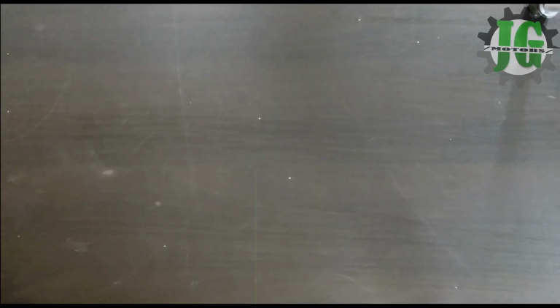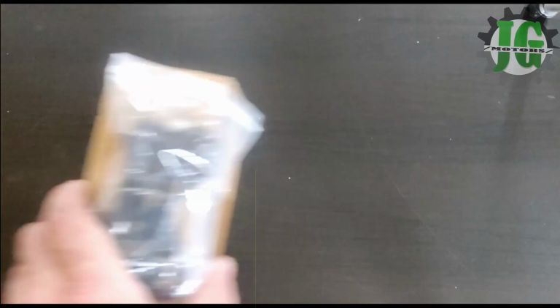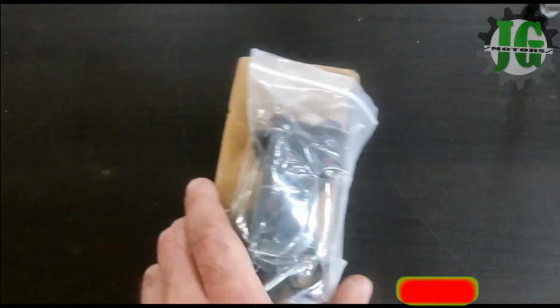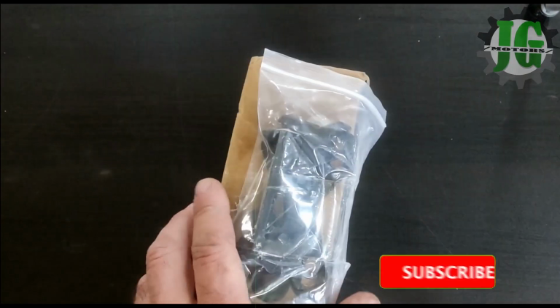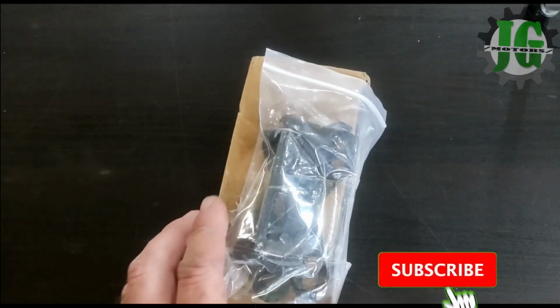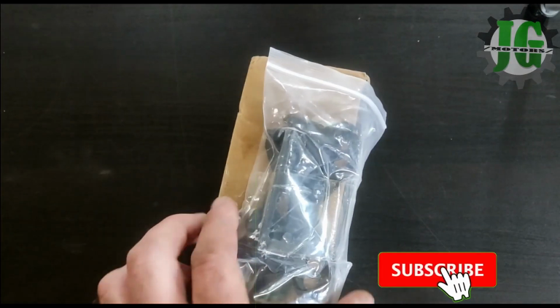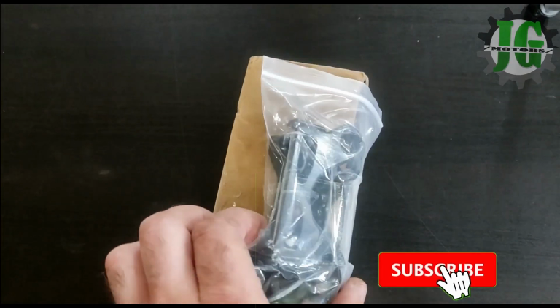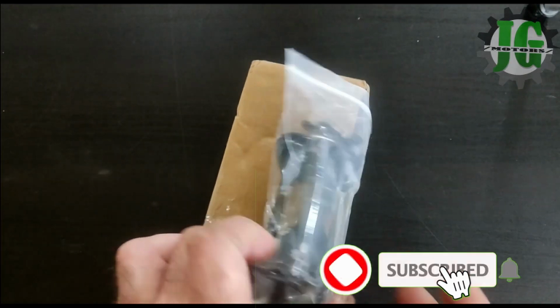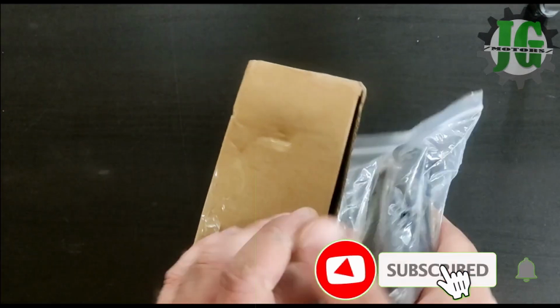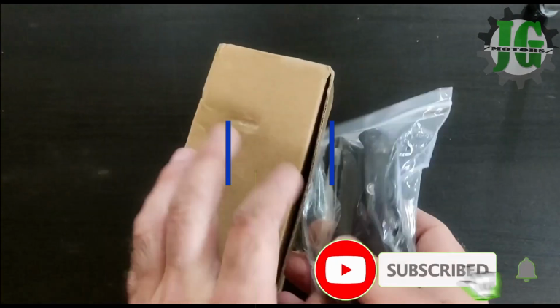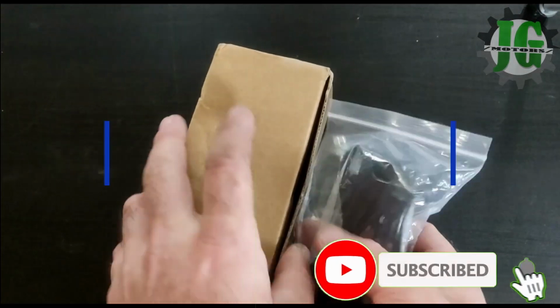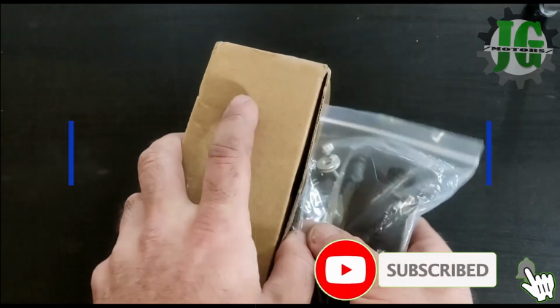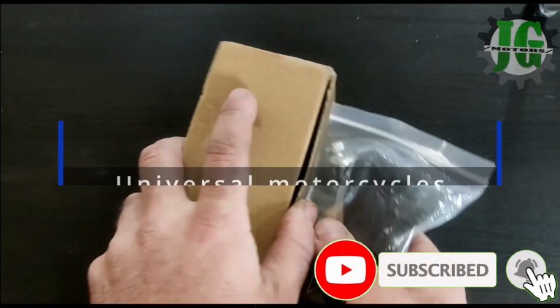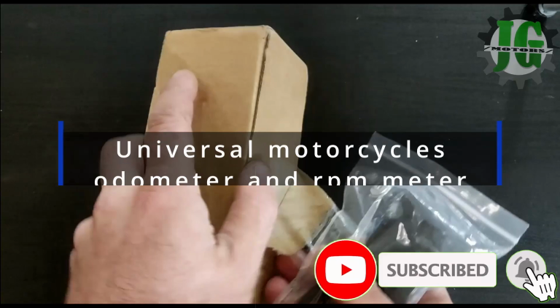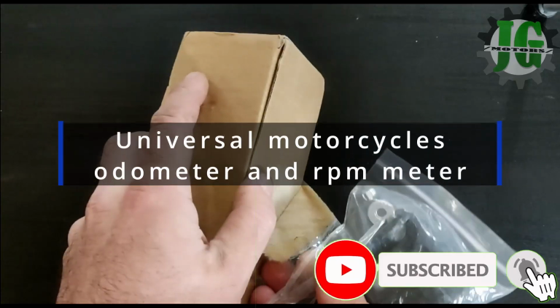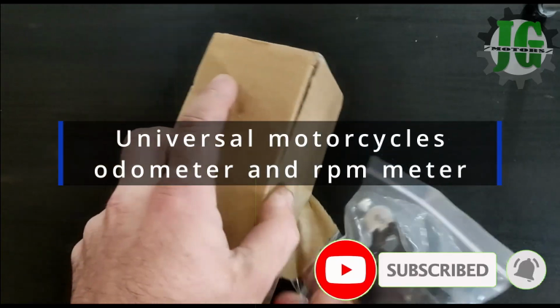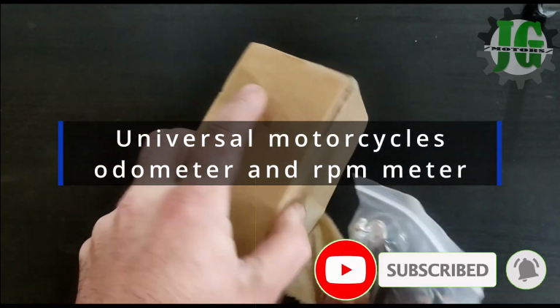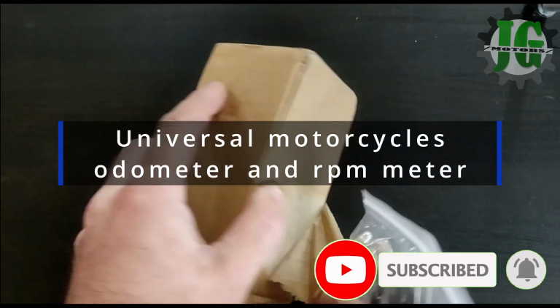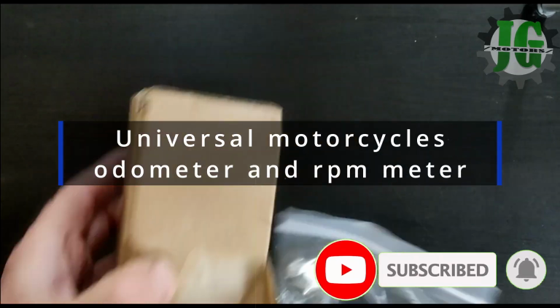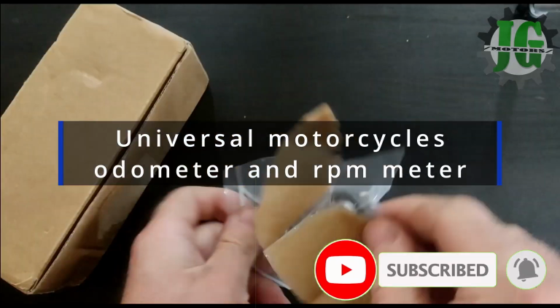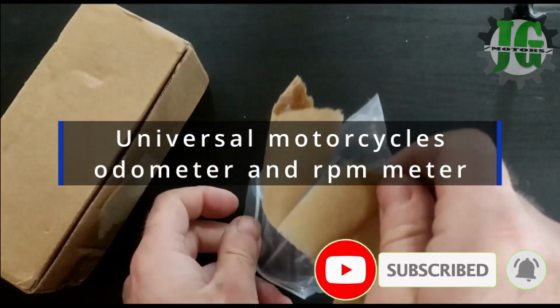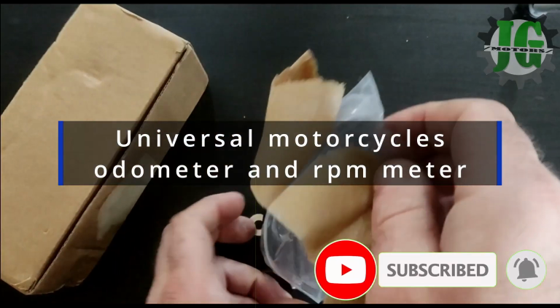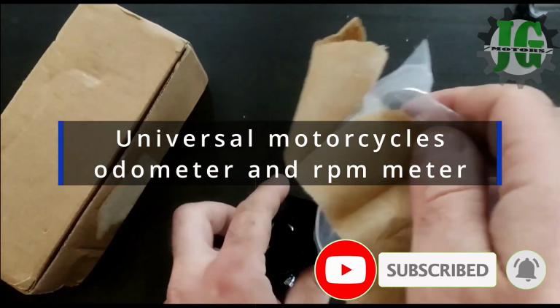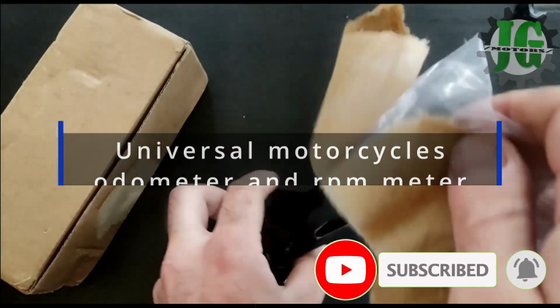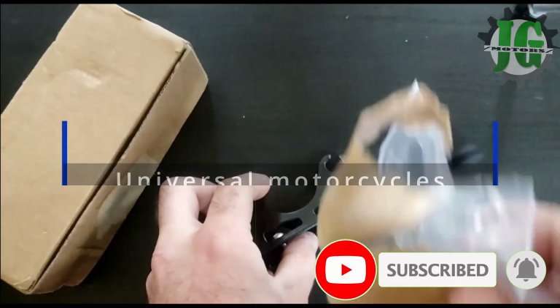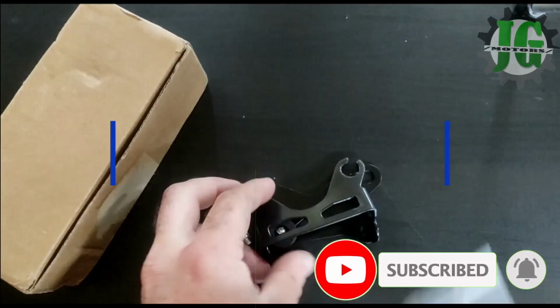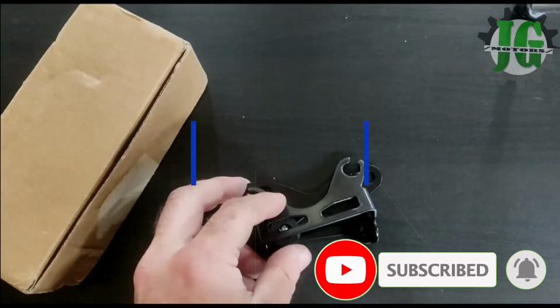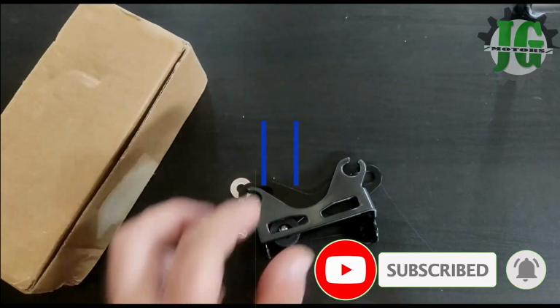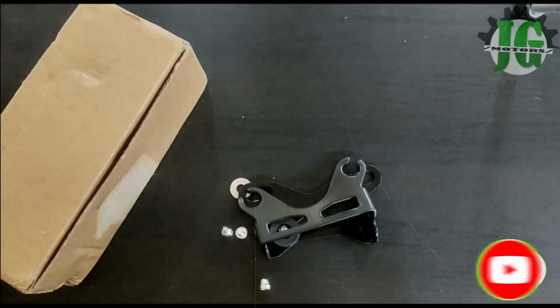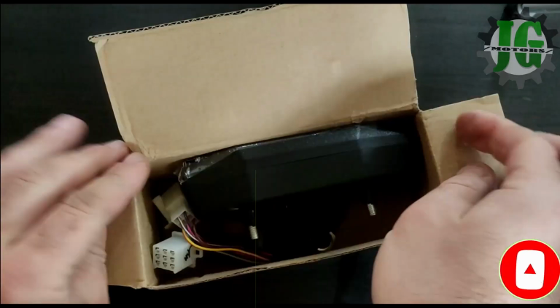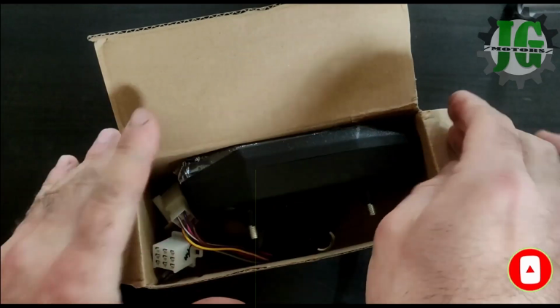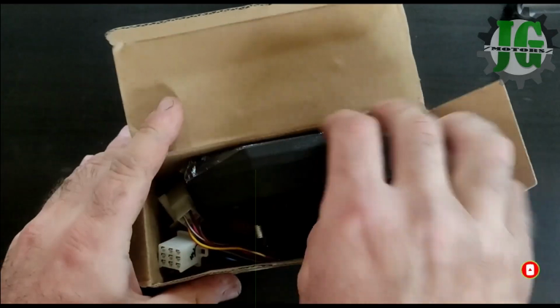In this video you can find a complete test and a guide on how to correctly and universally connect this universal speed meter.